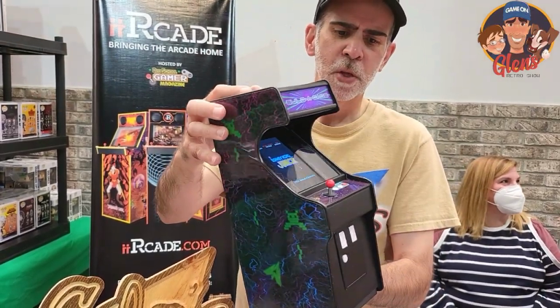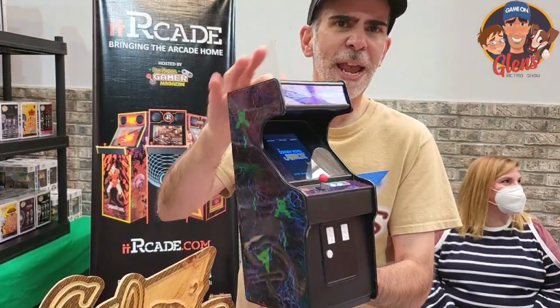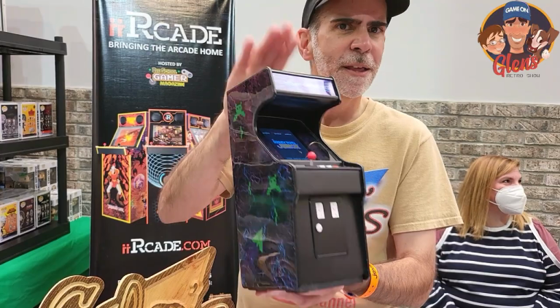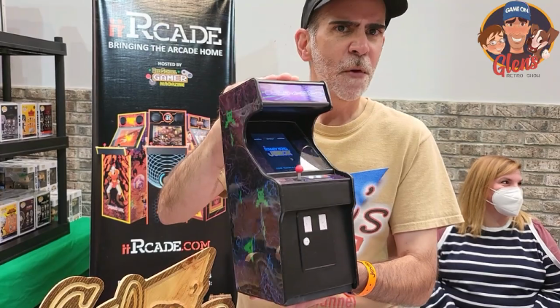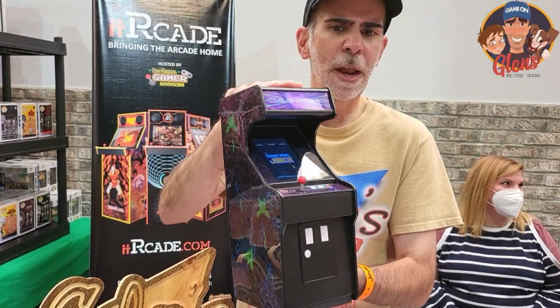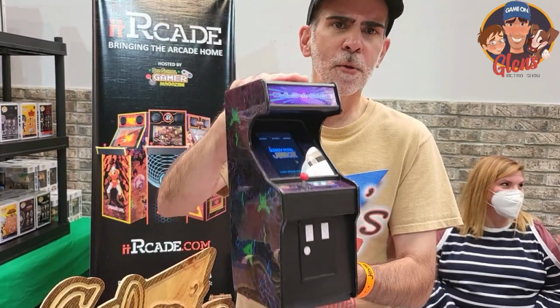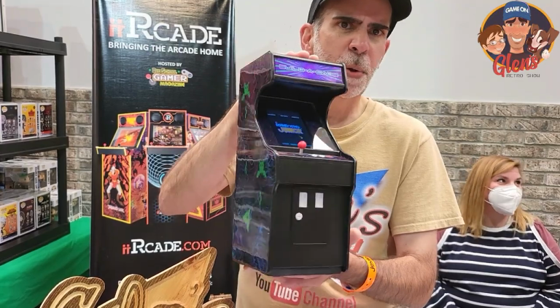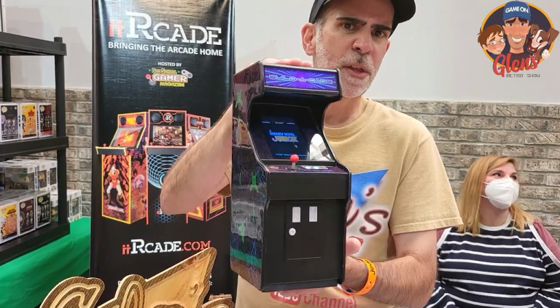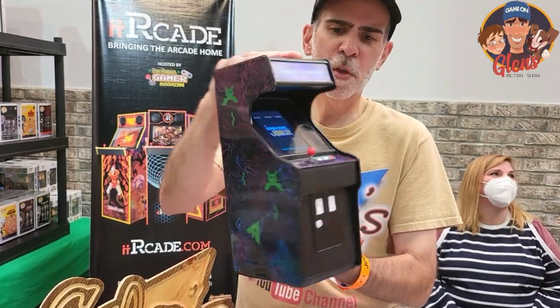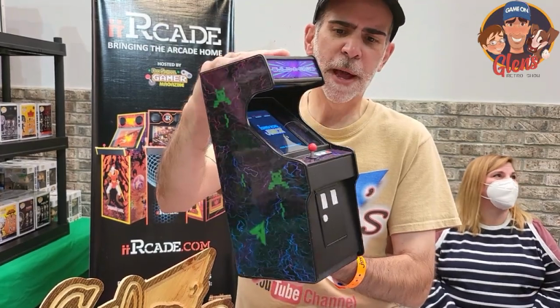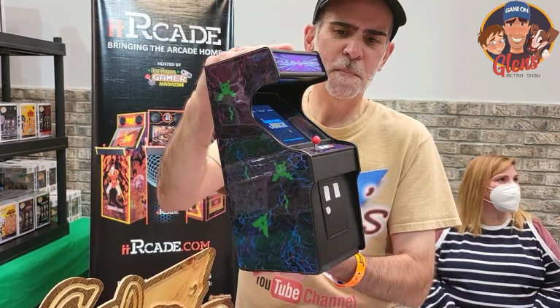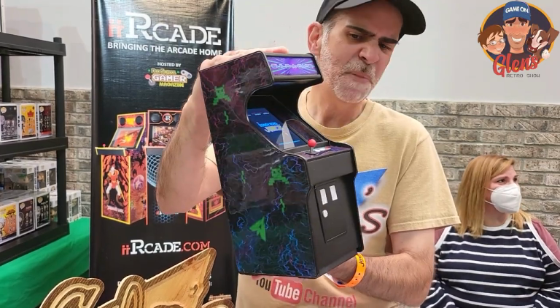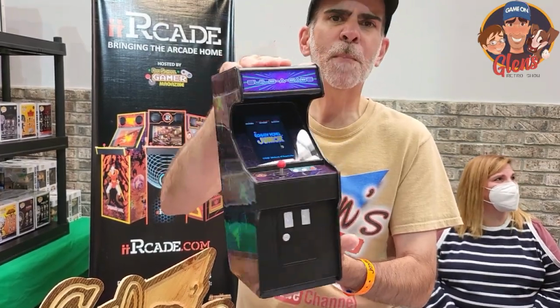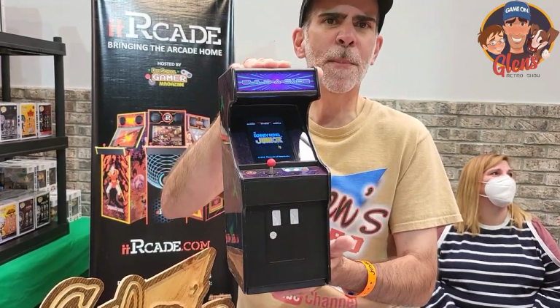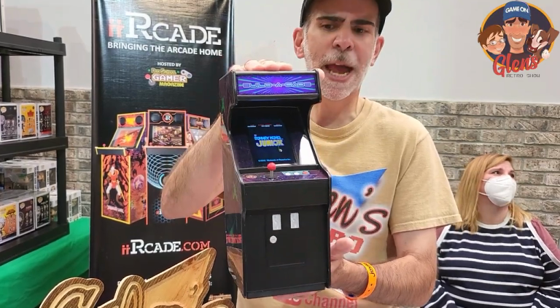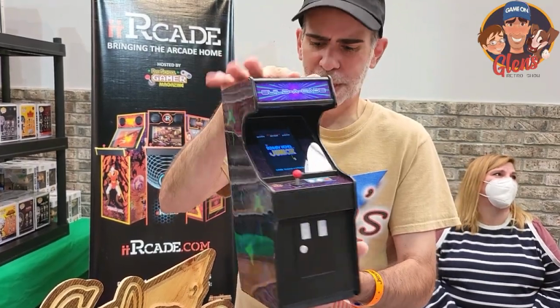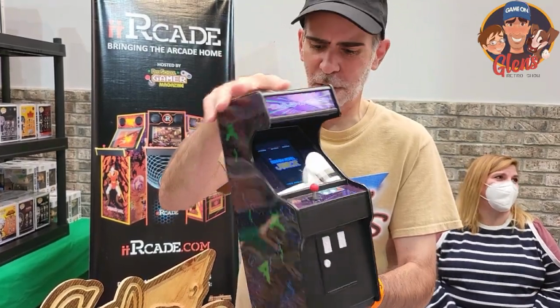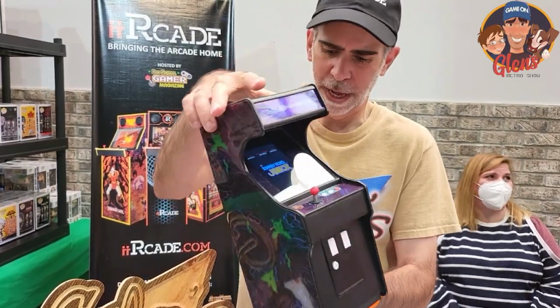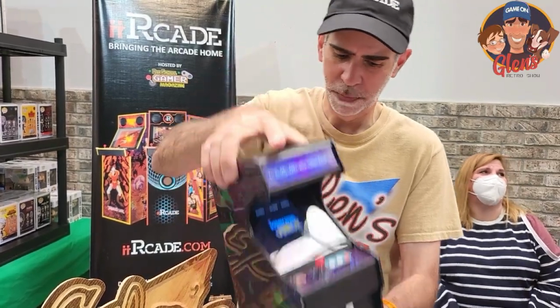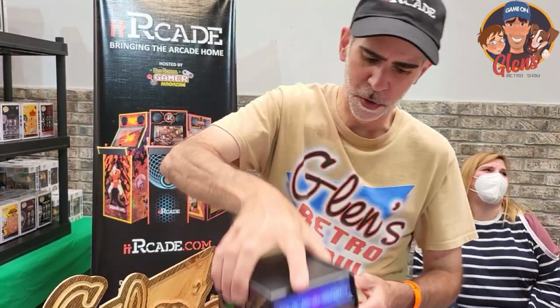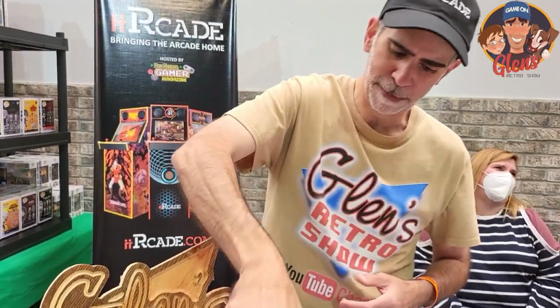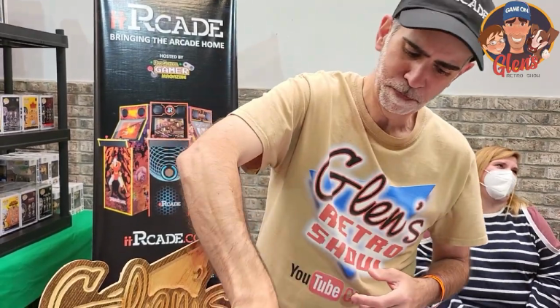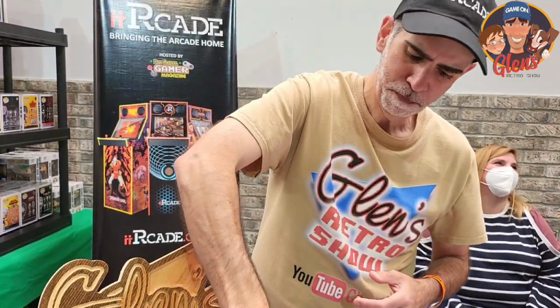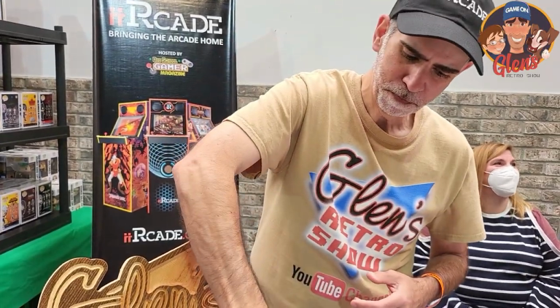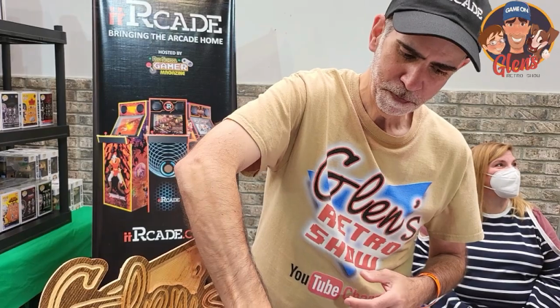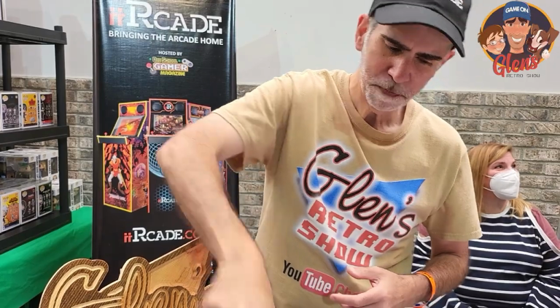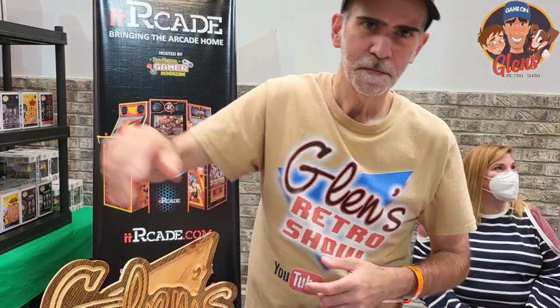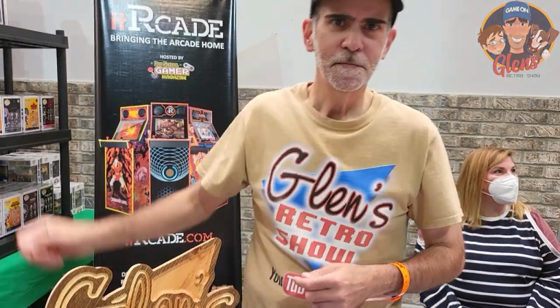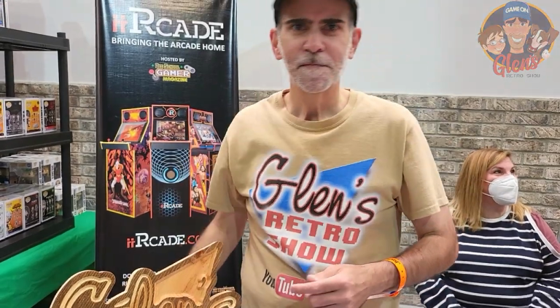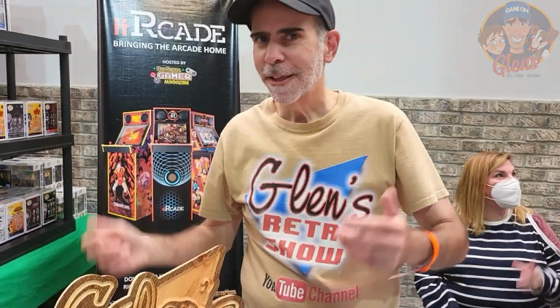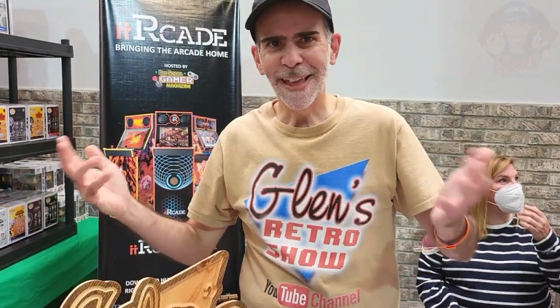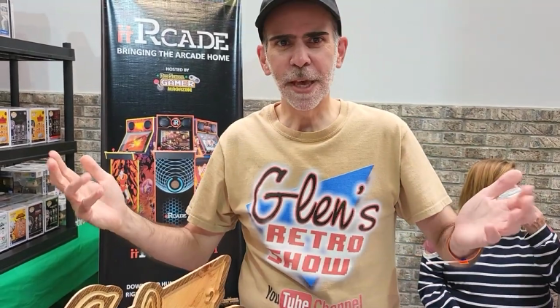So again, $100, and you can put this together in about an hour taking your time.